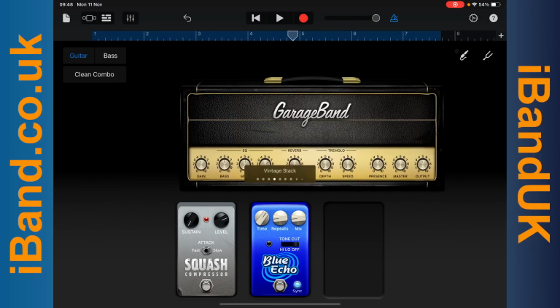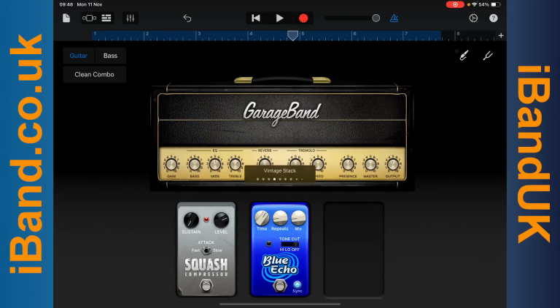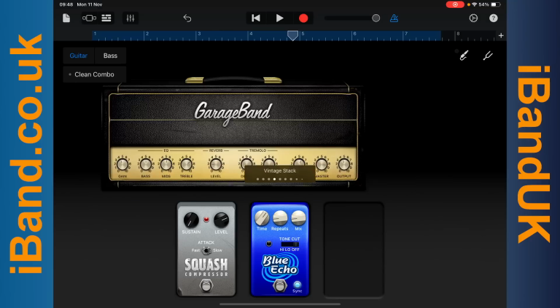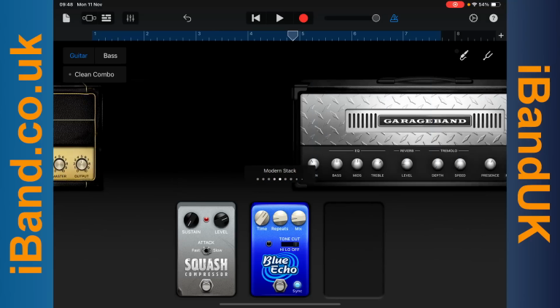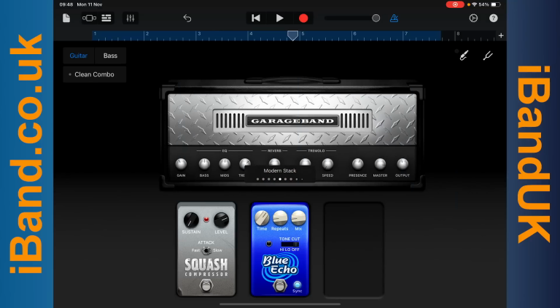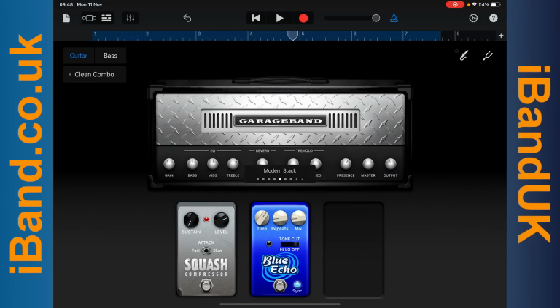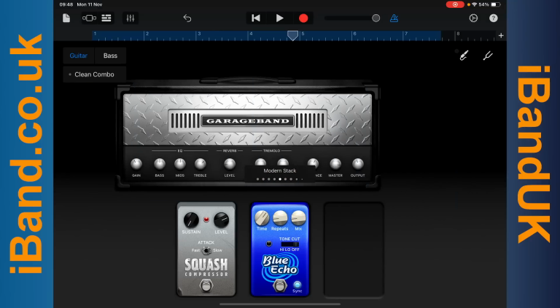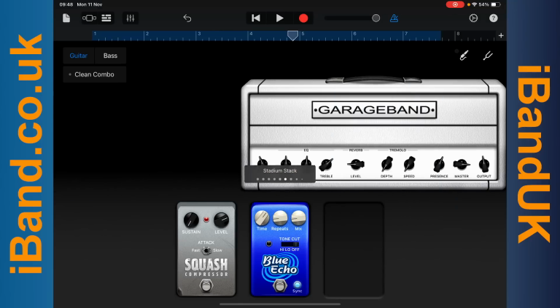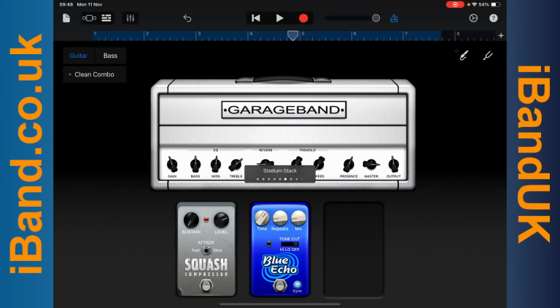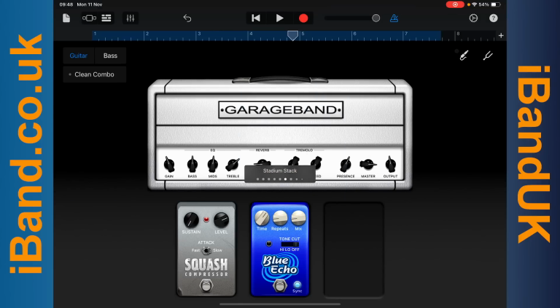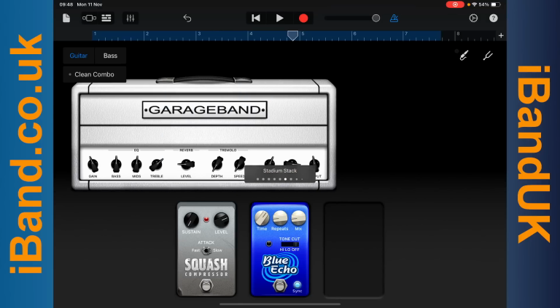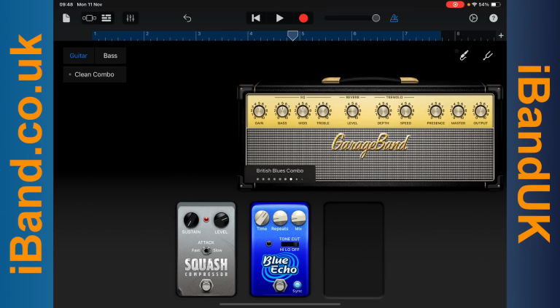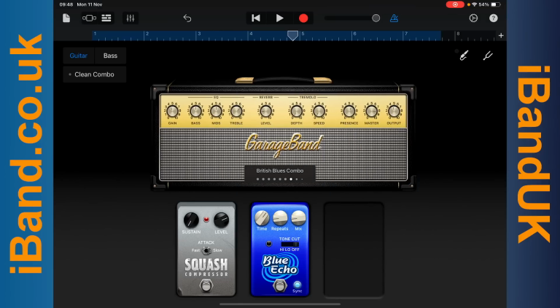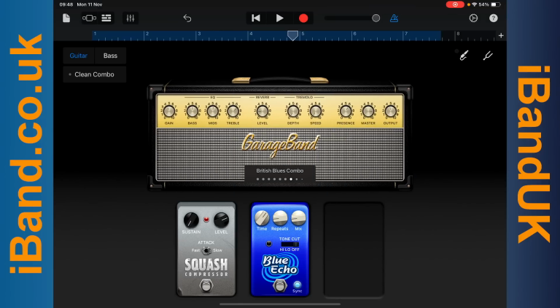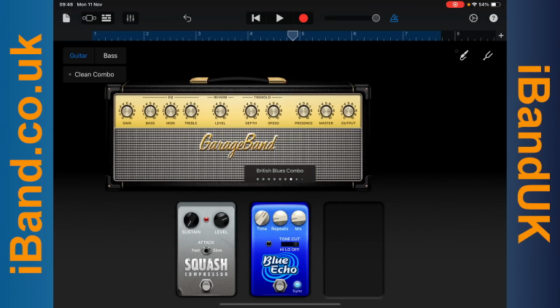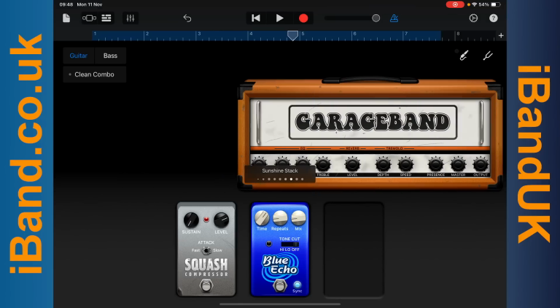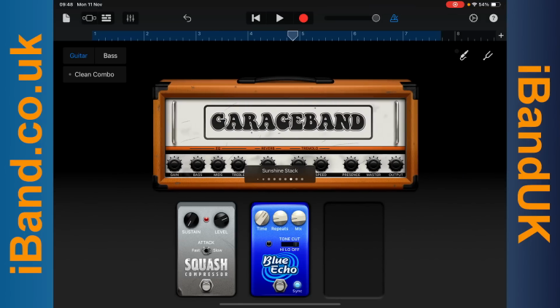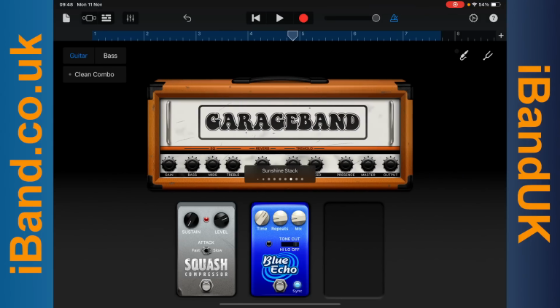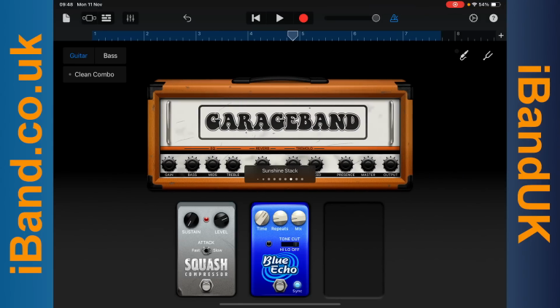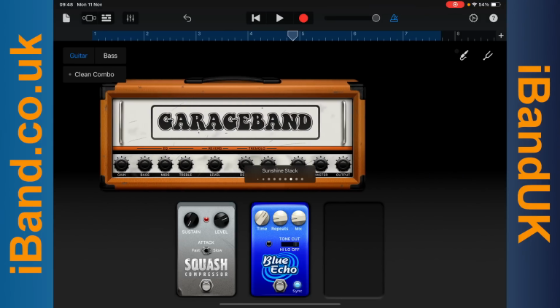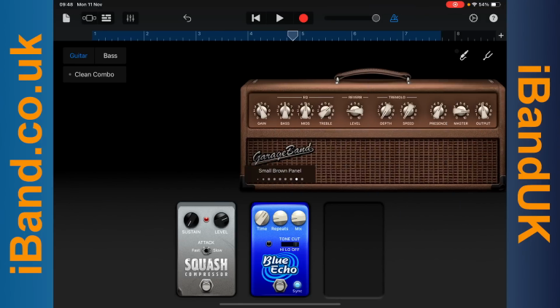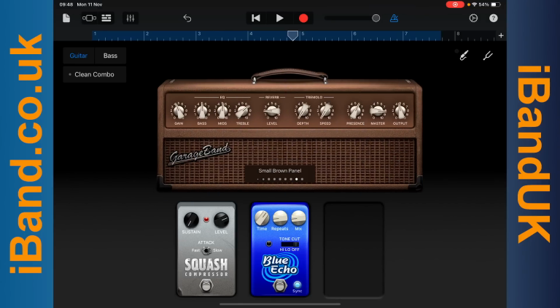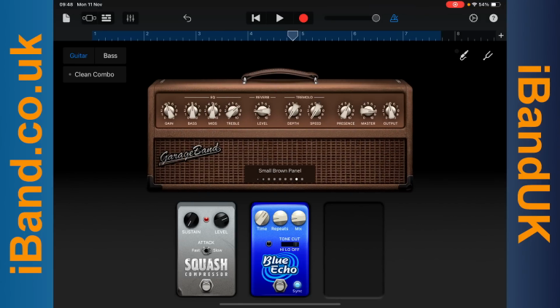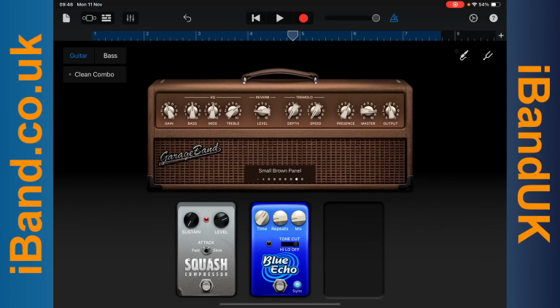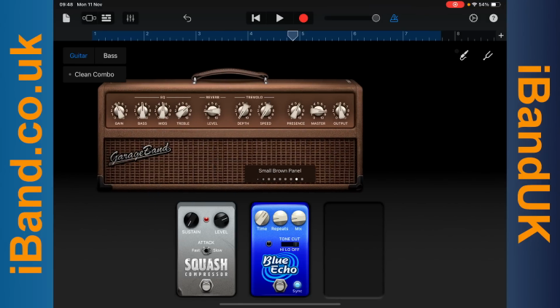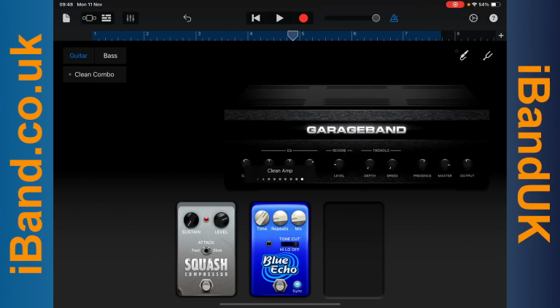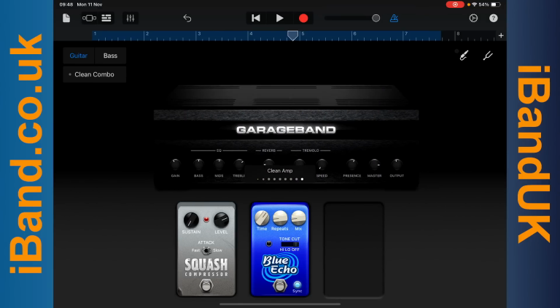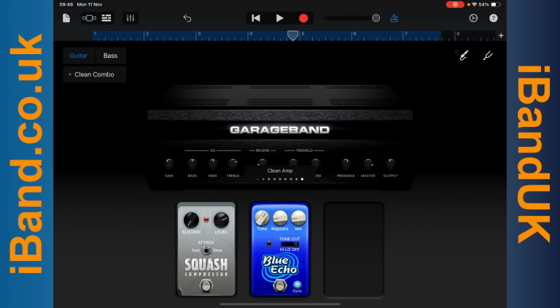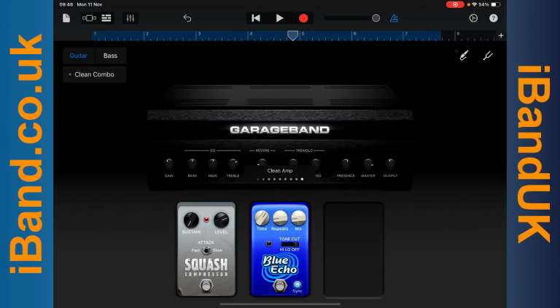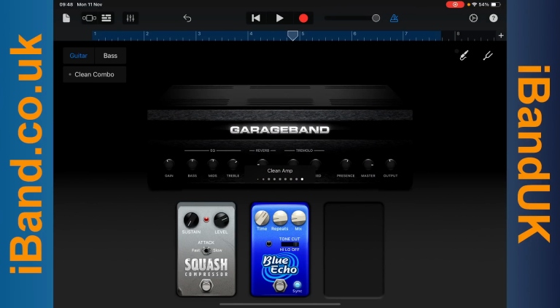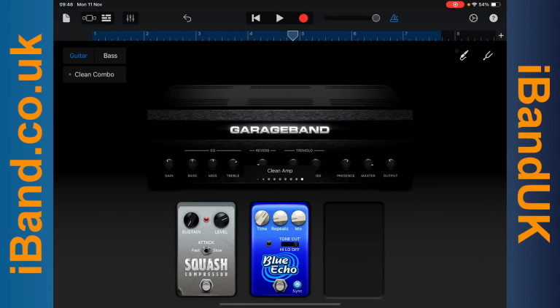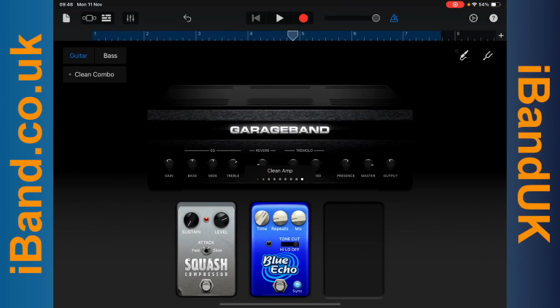The GarageBand guitar amp and effects don't appear to work when the Tonebridge effects are on.